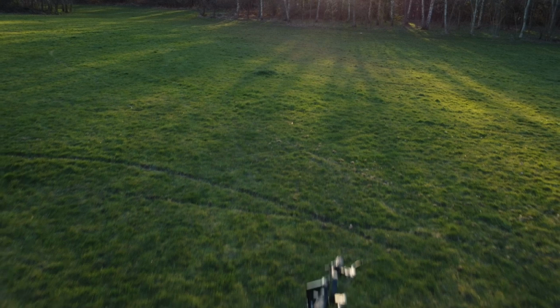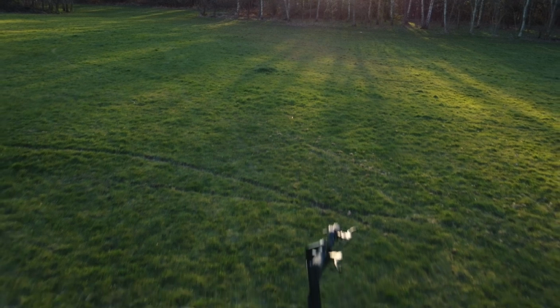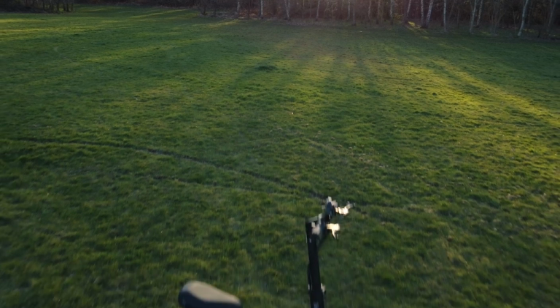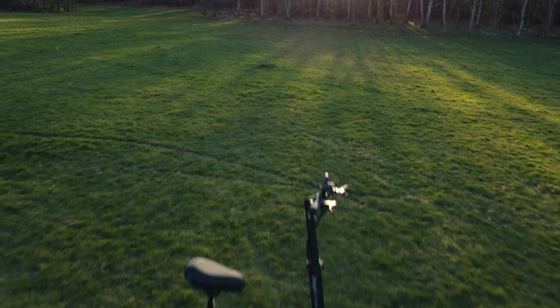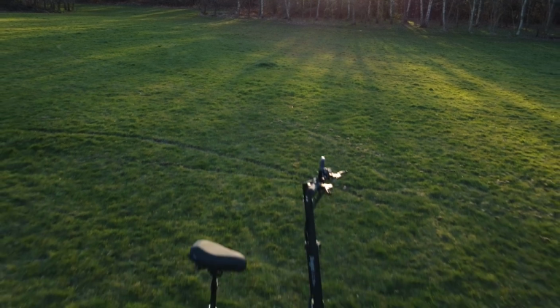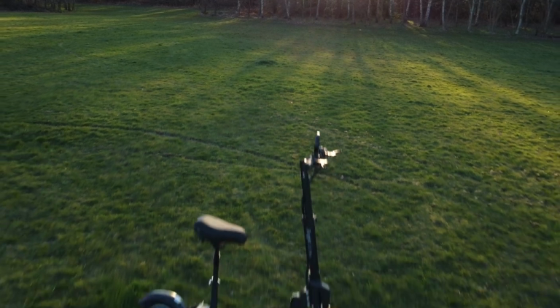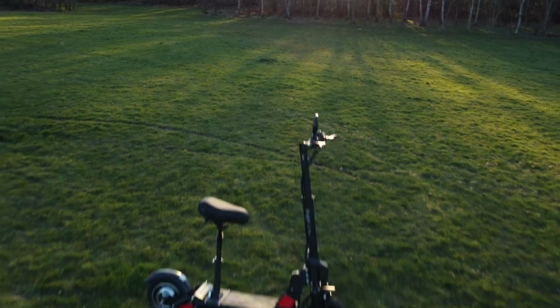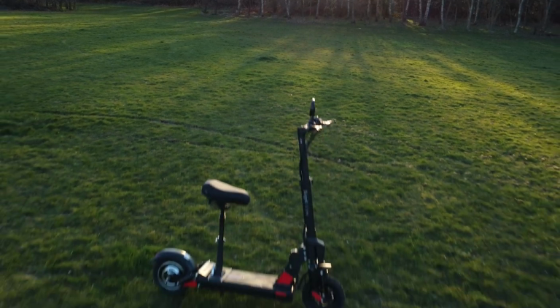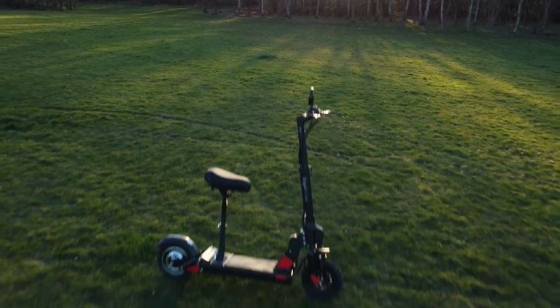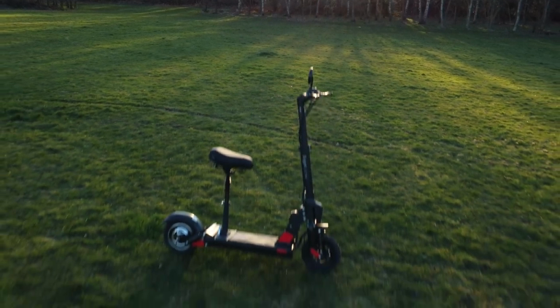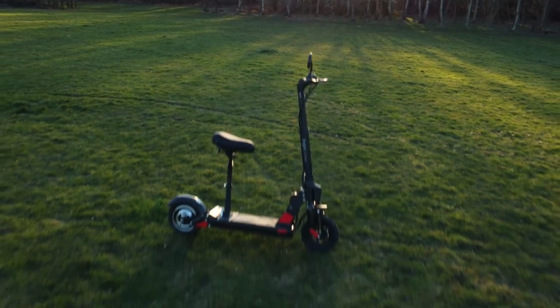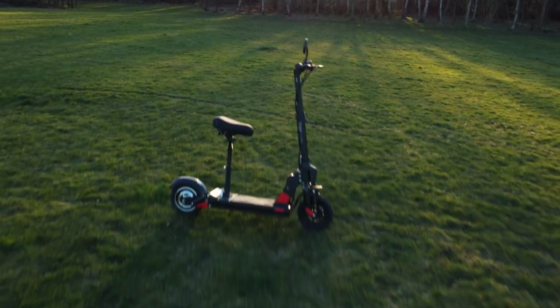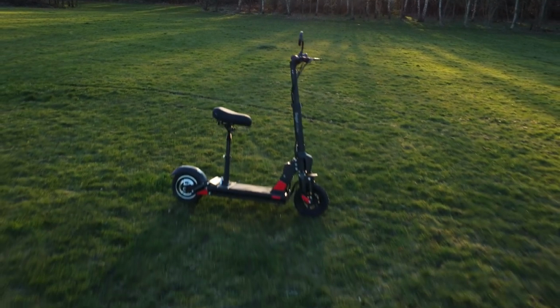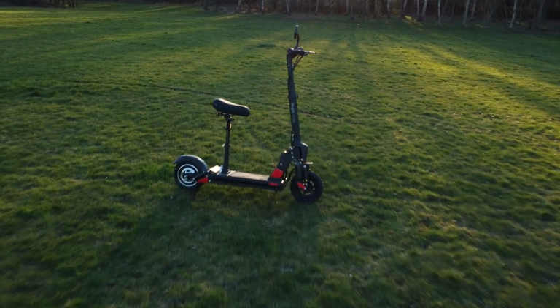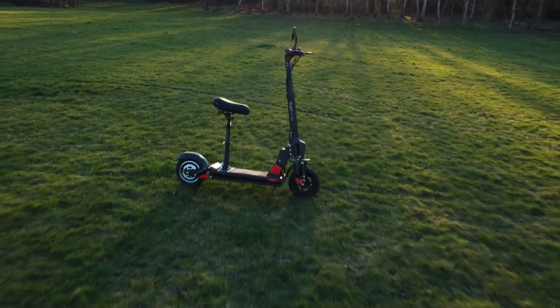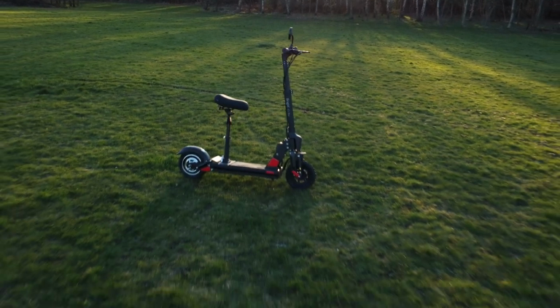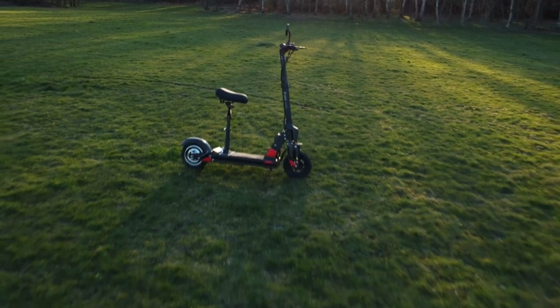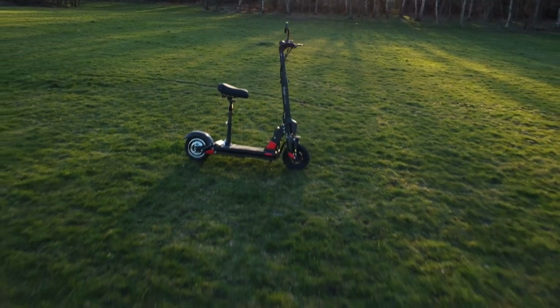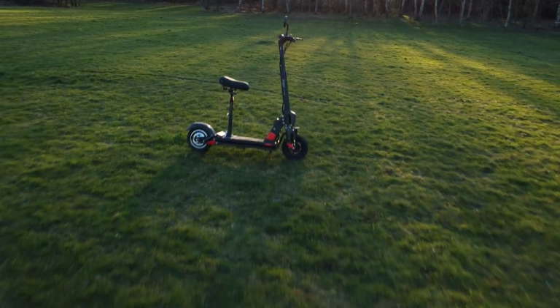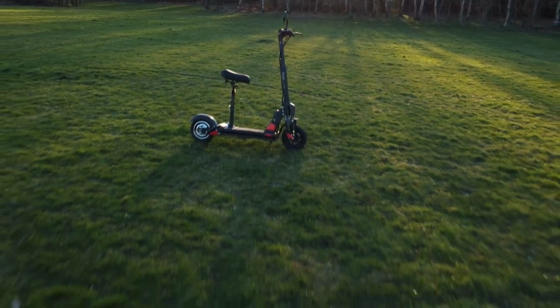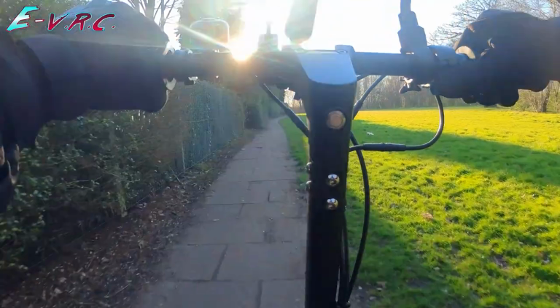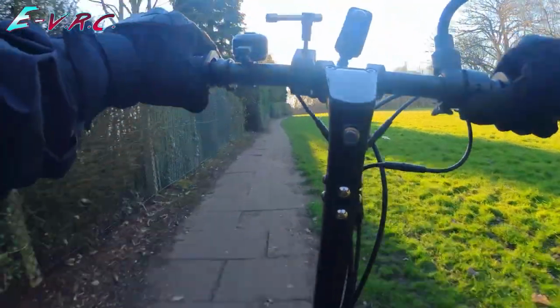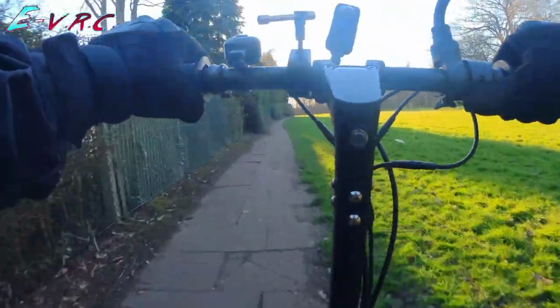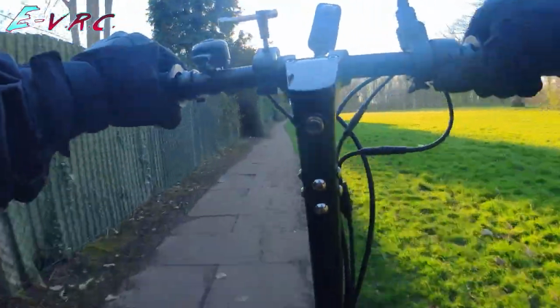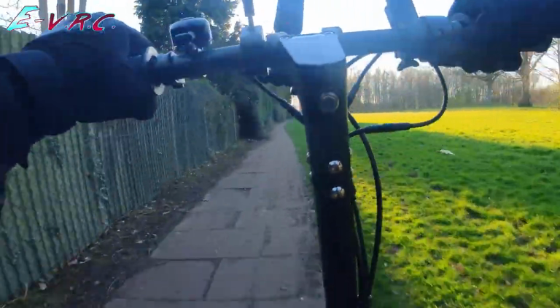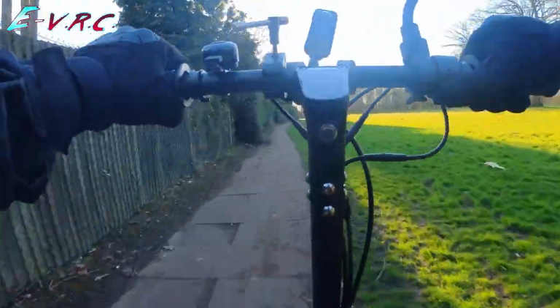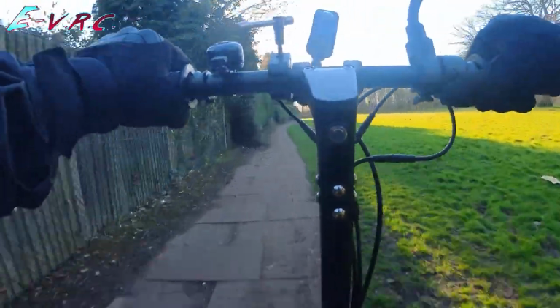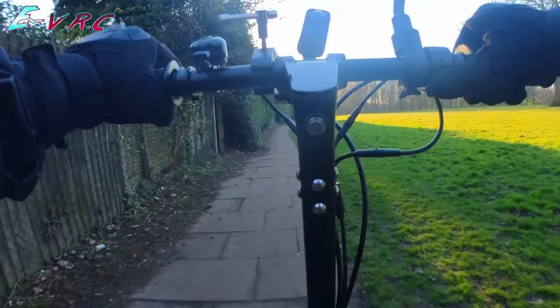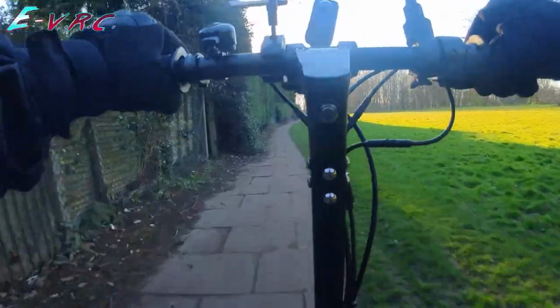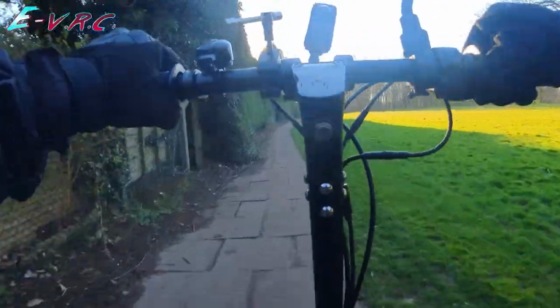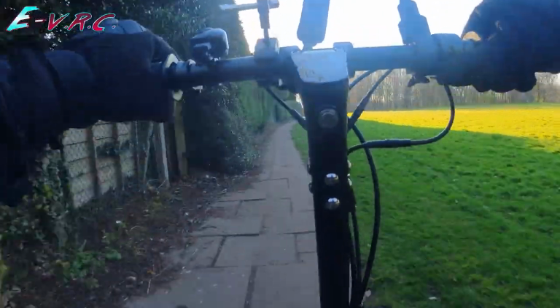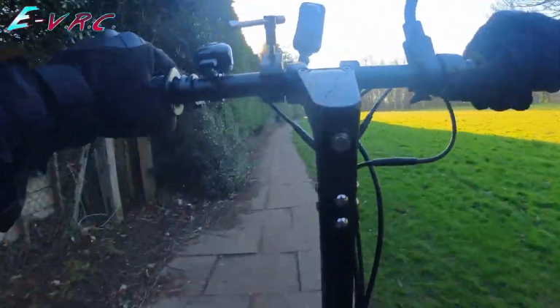In this video we'll look at the Boggist C1 Pro, a 500 watt e-scooter that pulls like it's a thousand.